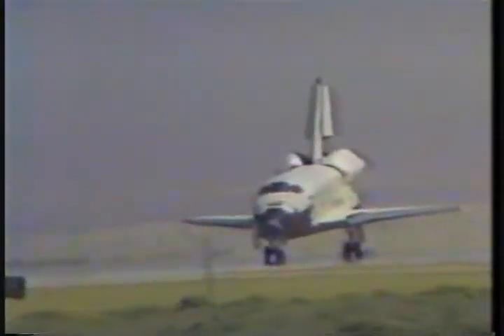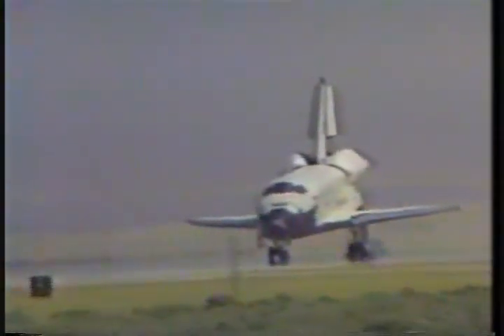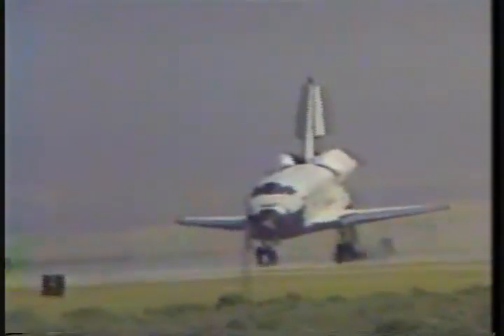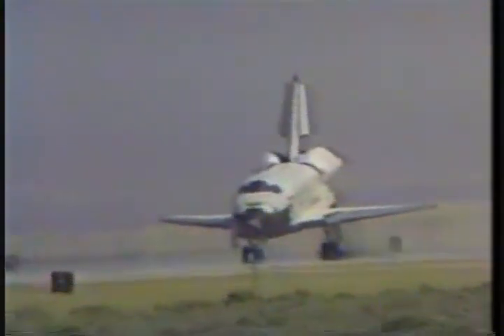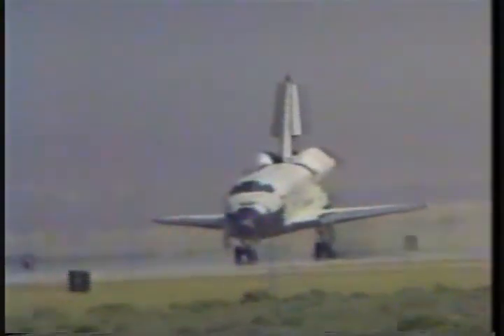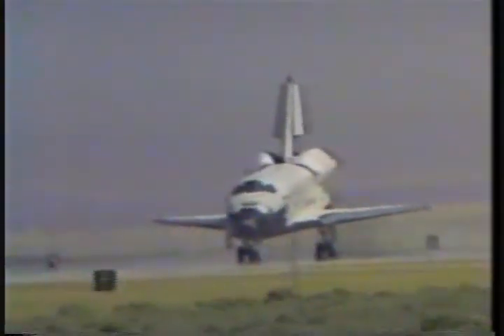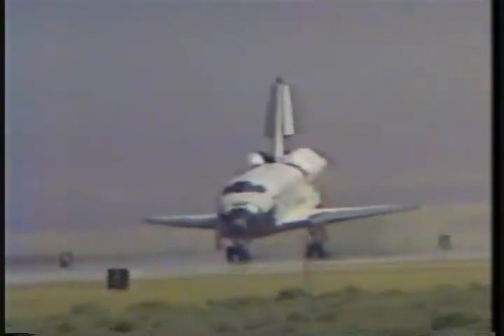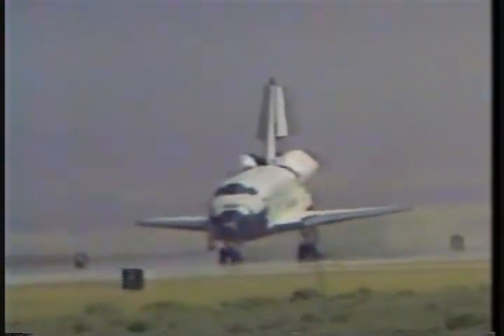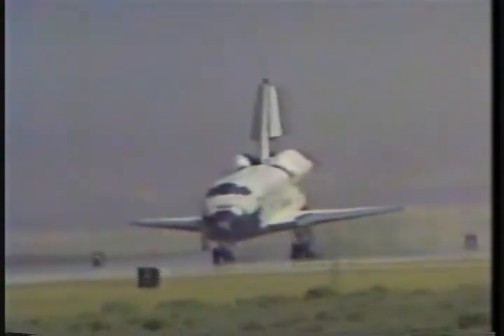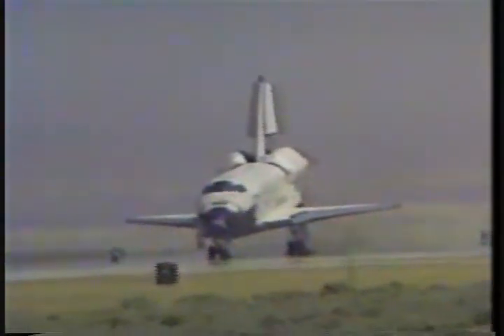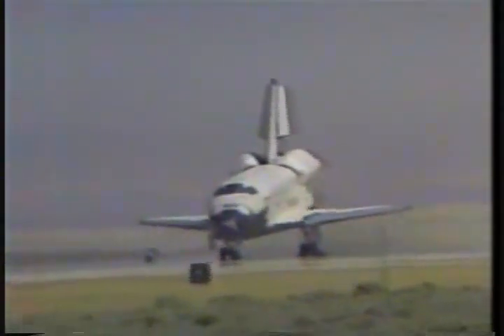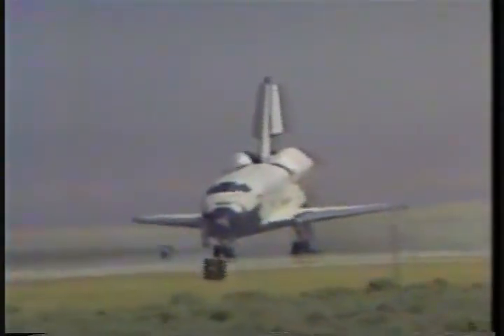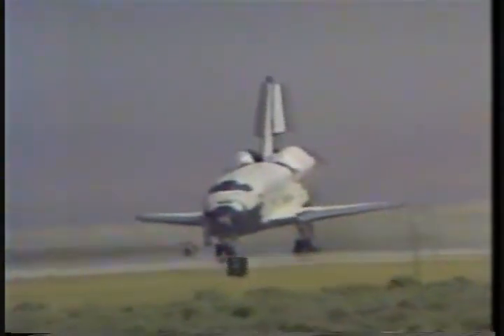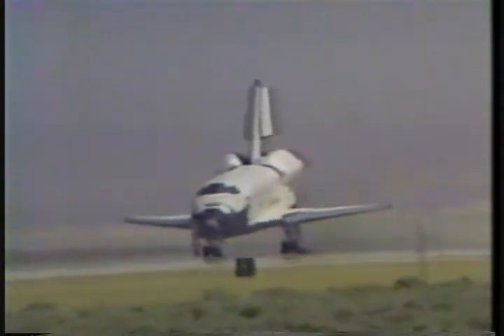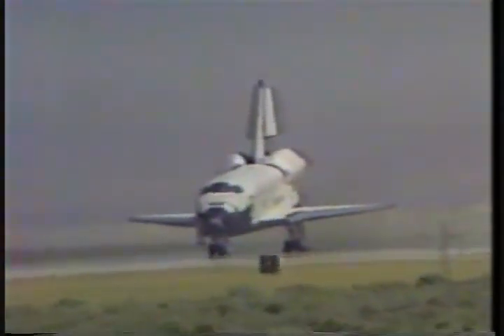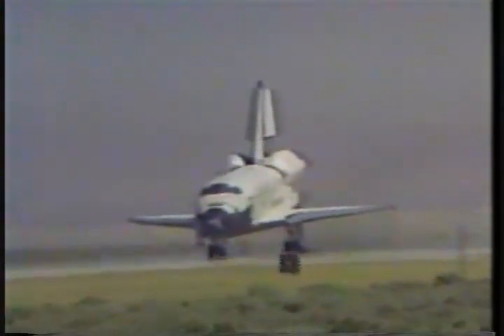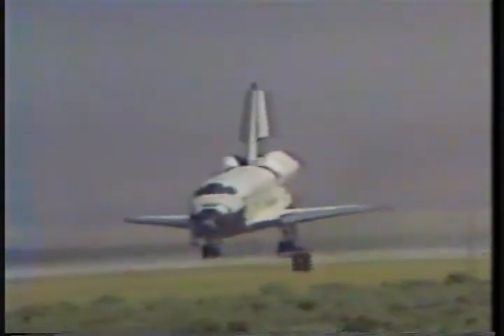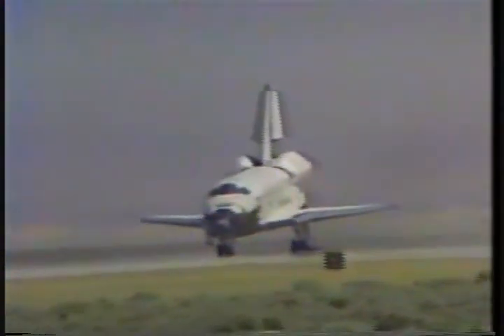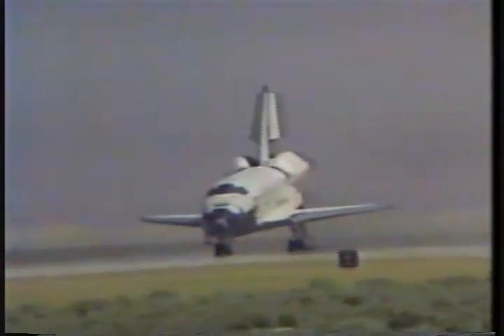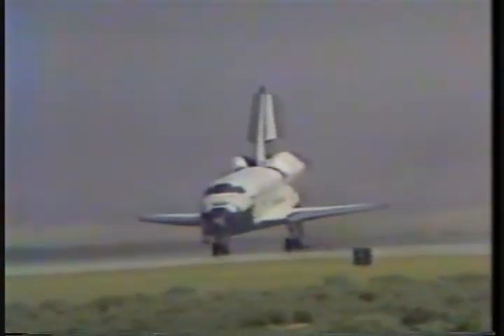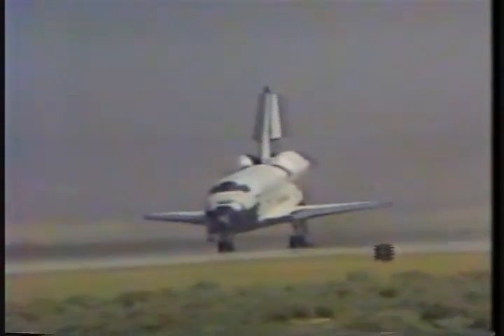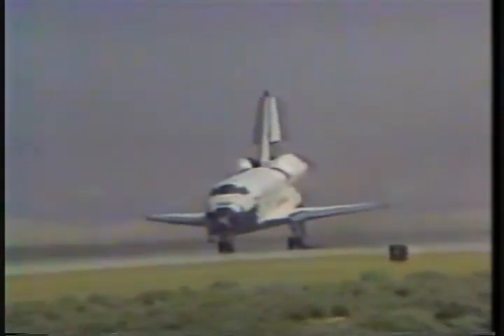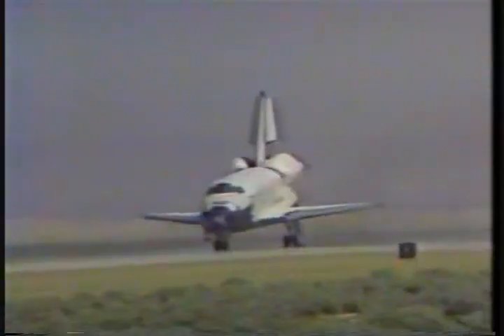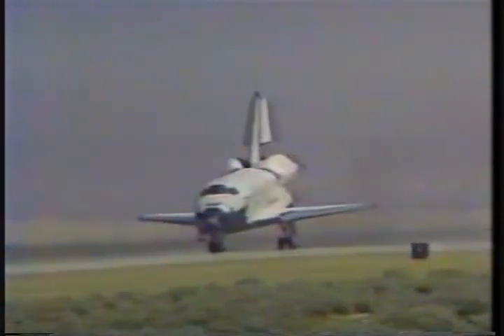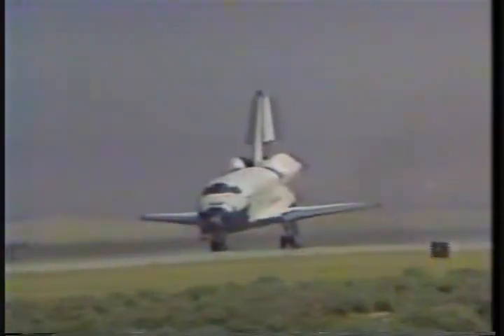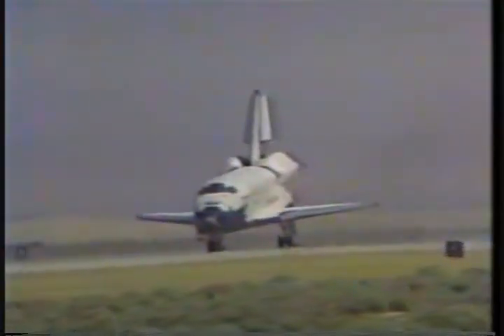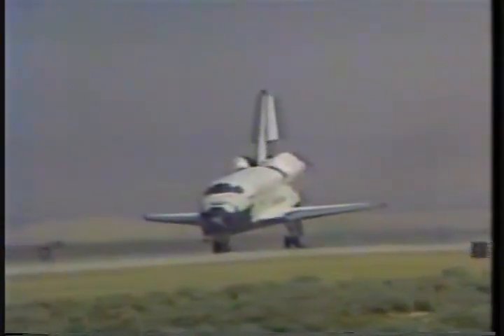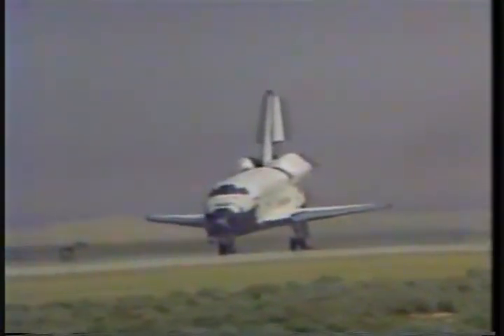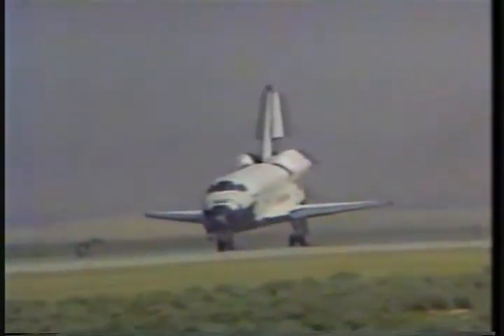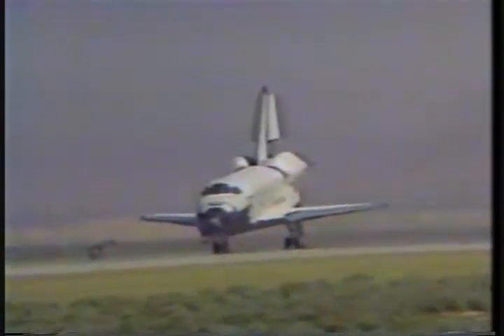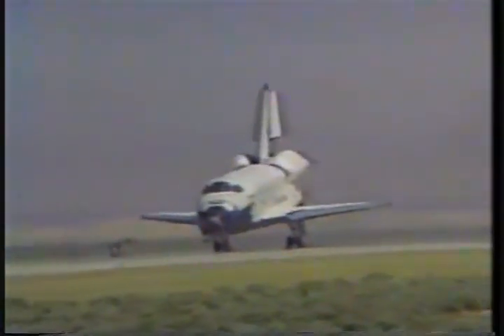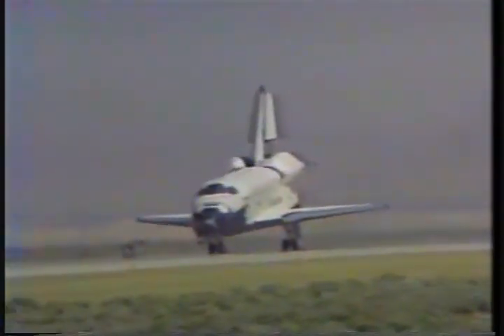We mark the unofficial touchdown time at five days, zero hours, 23 minutes, 42 seconds.